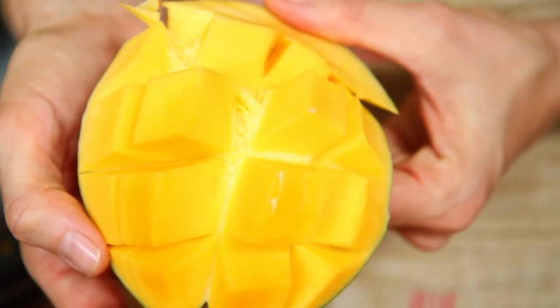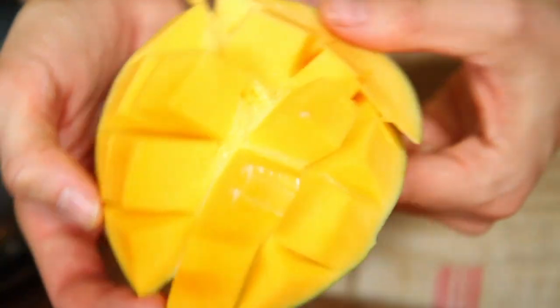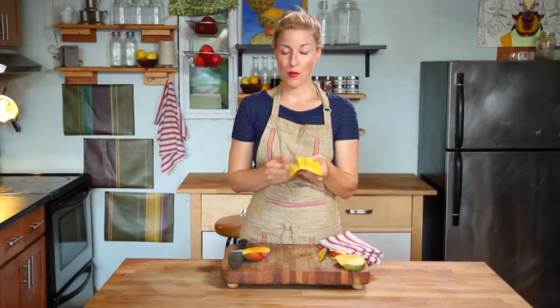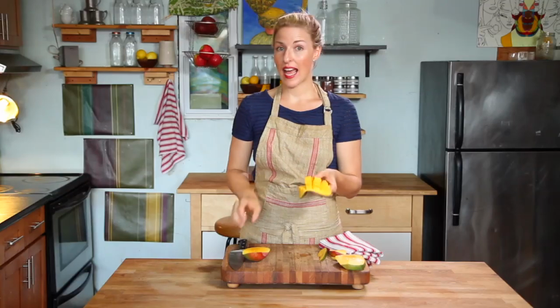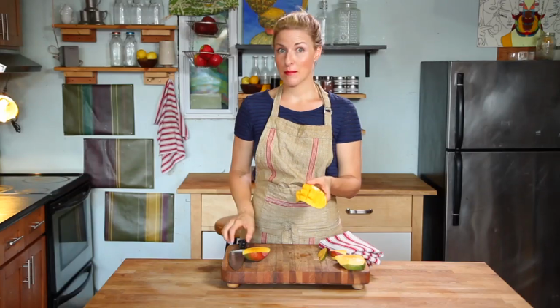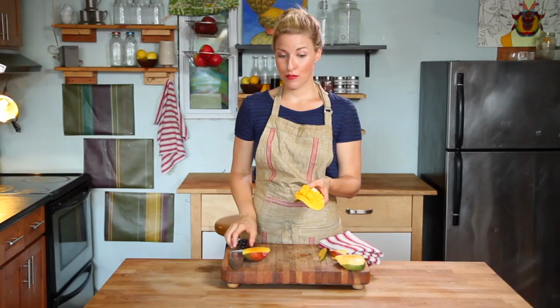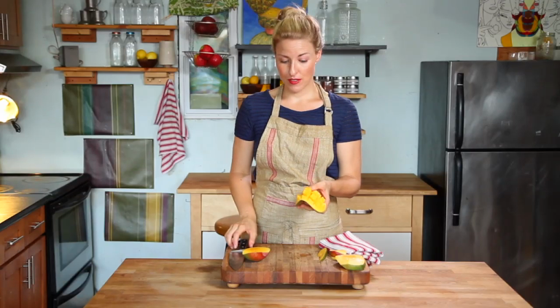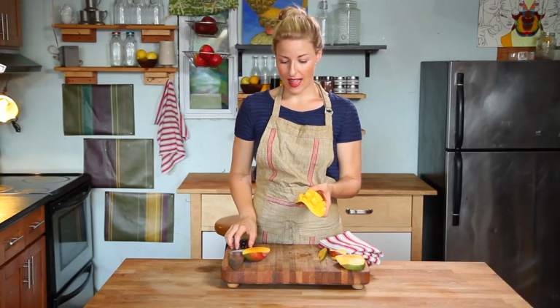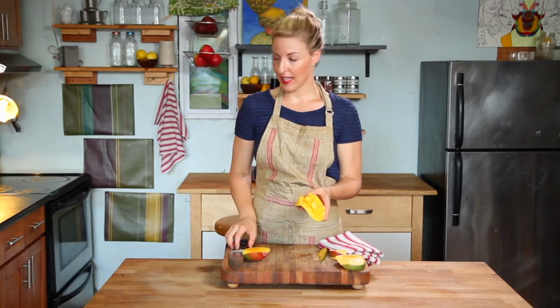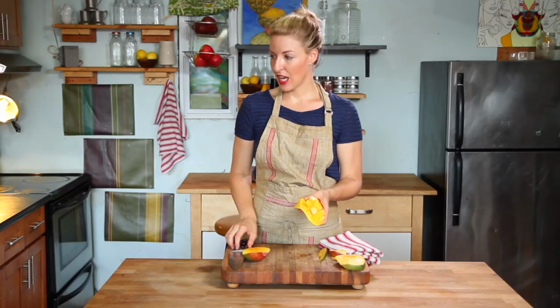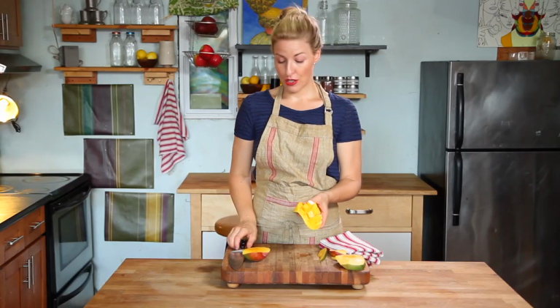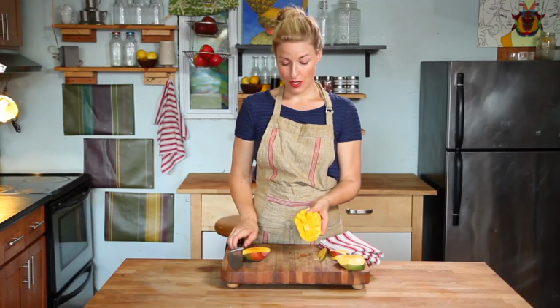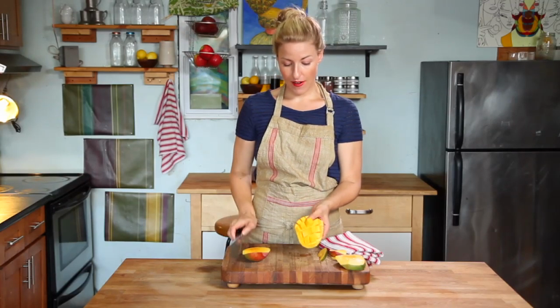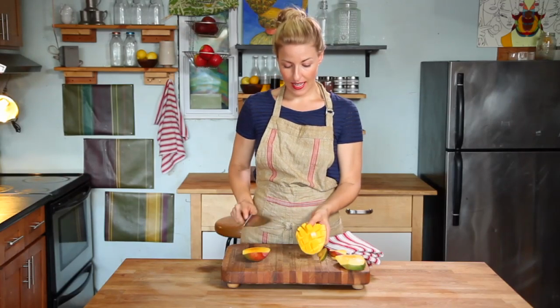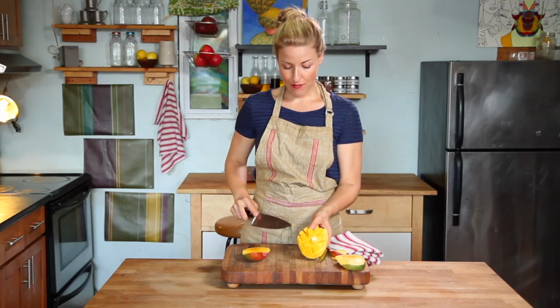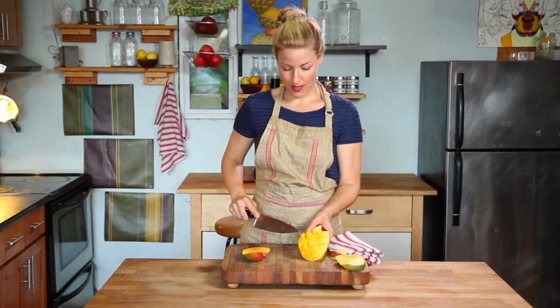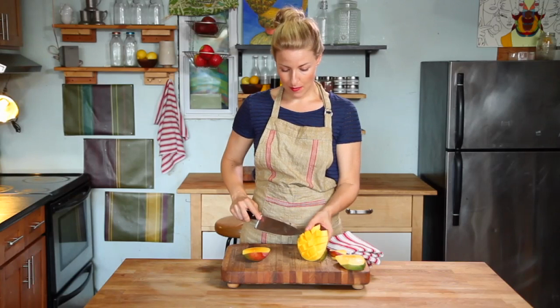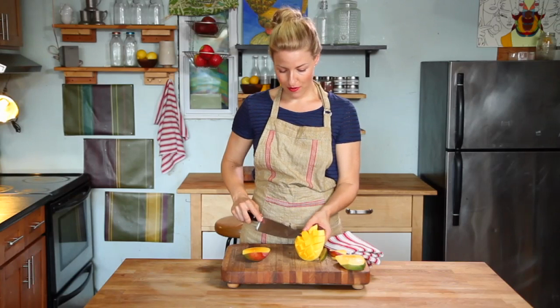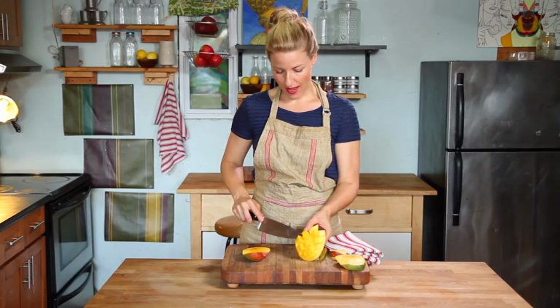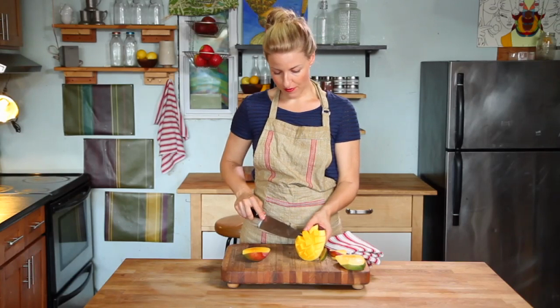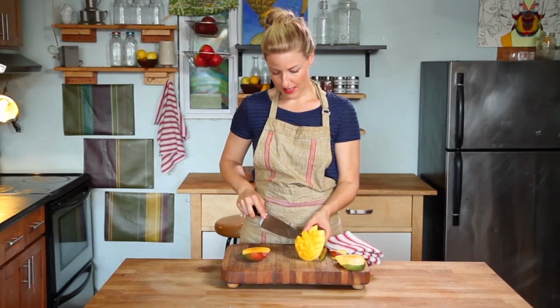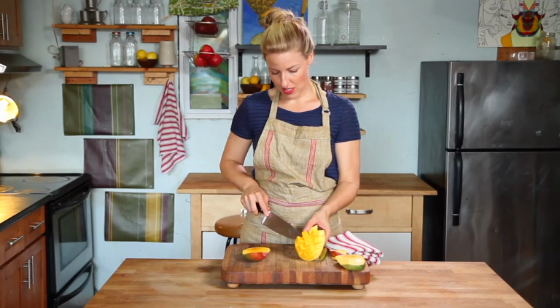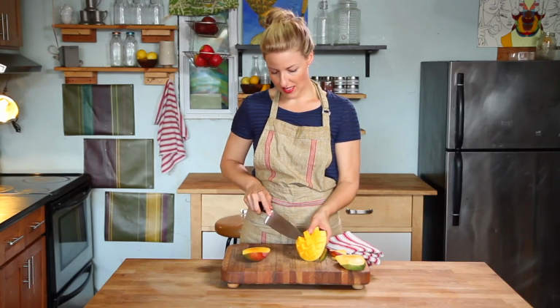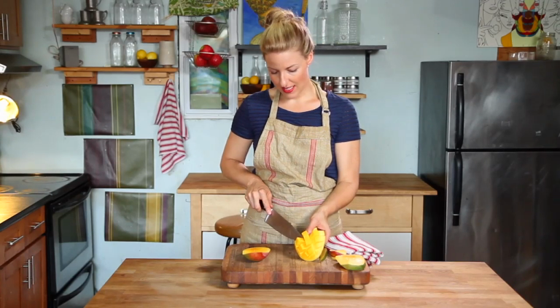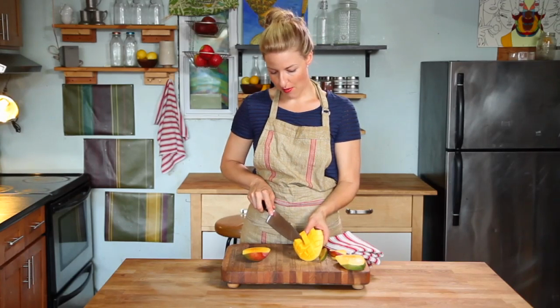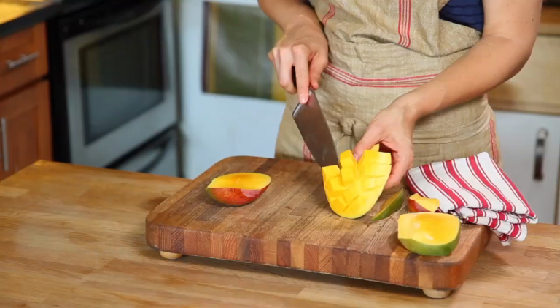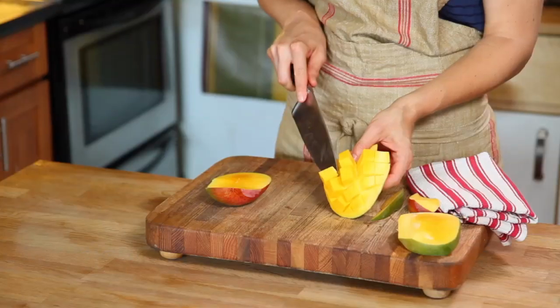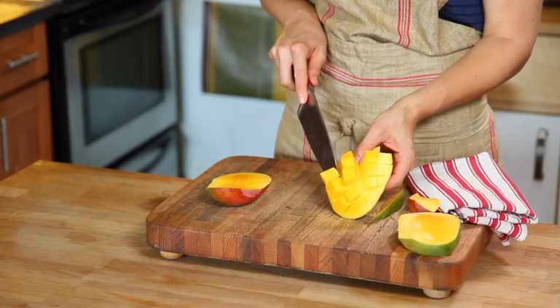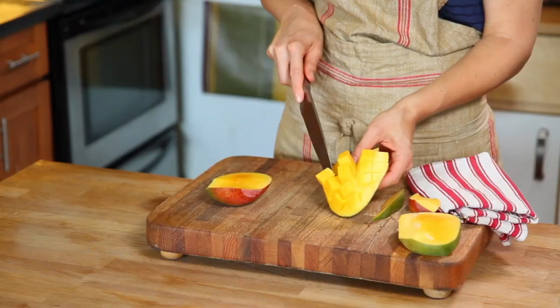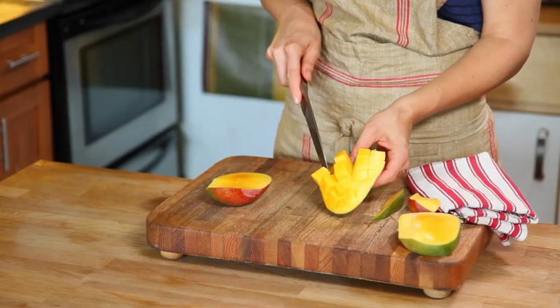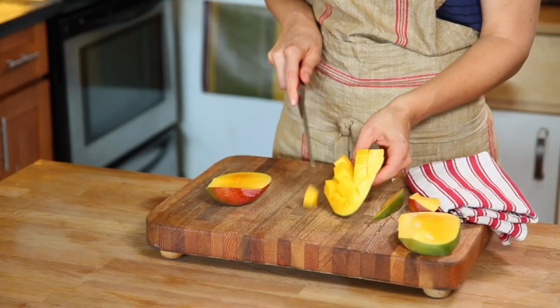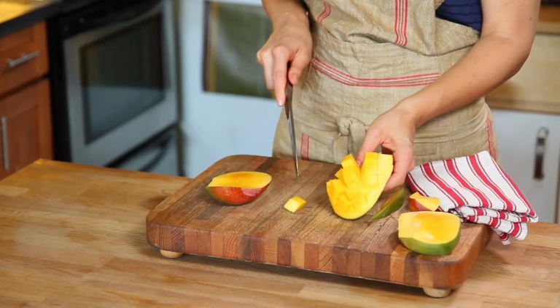If you want to add them to a fruit salad, use a paring knife or the tip of your knife to just slice them off, like that.